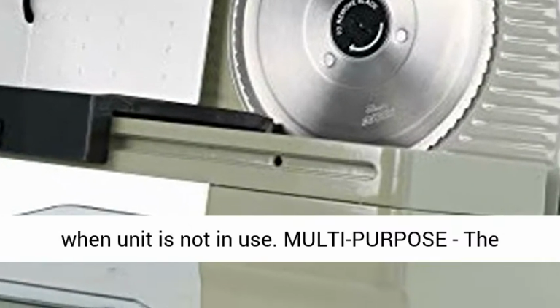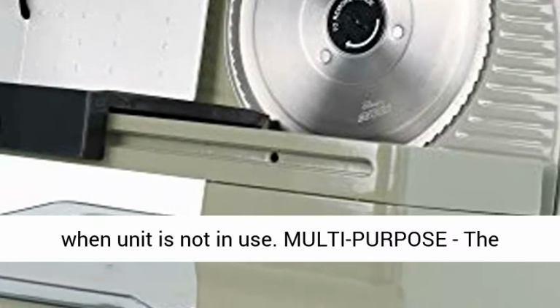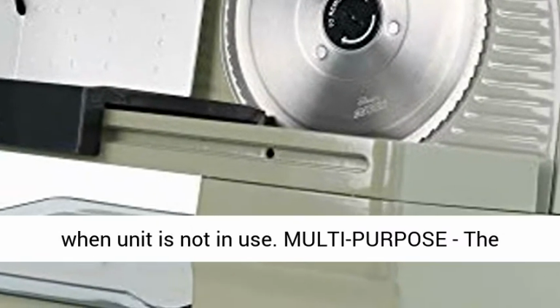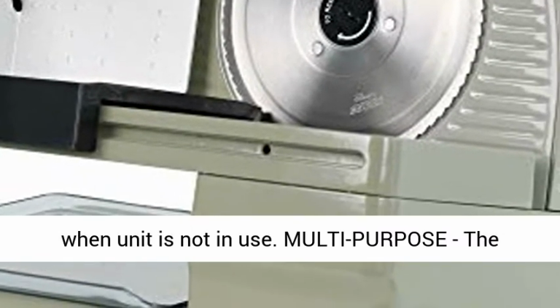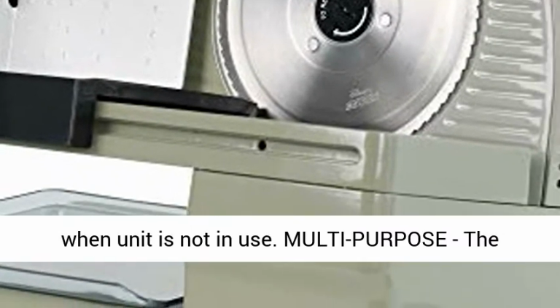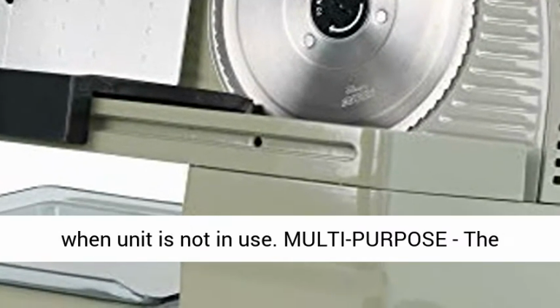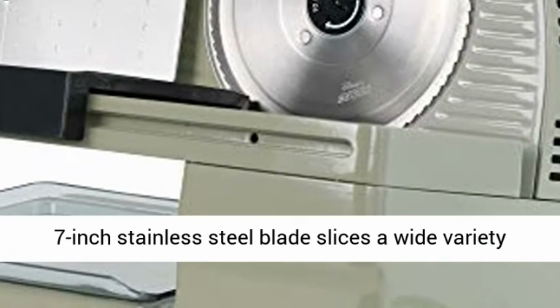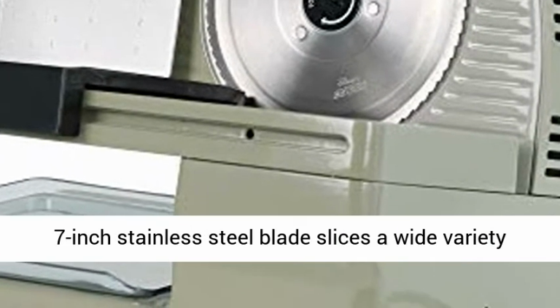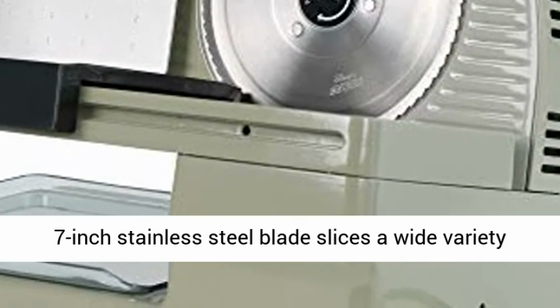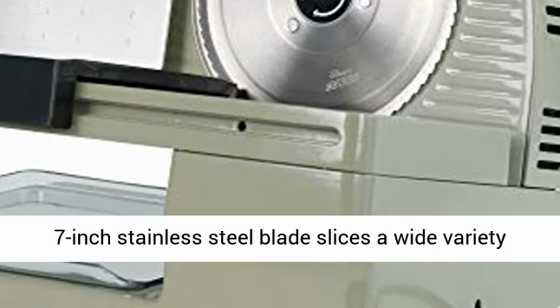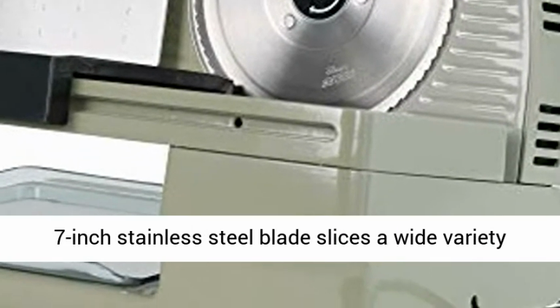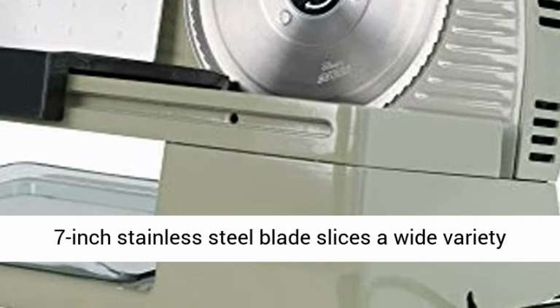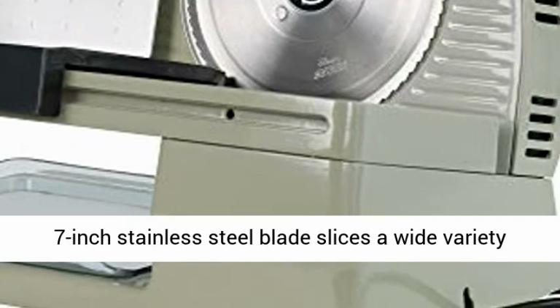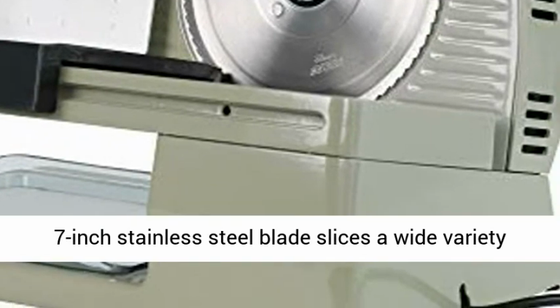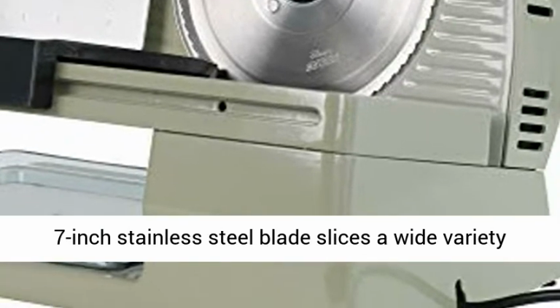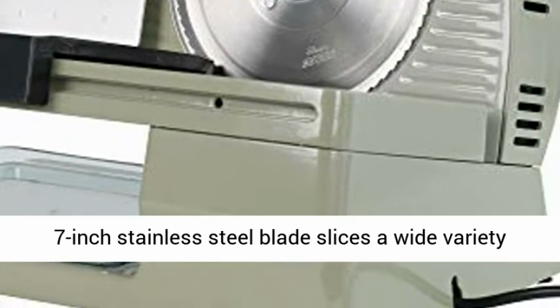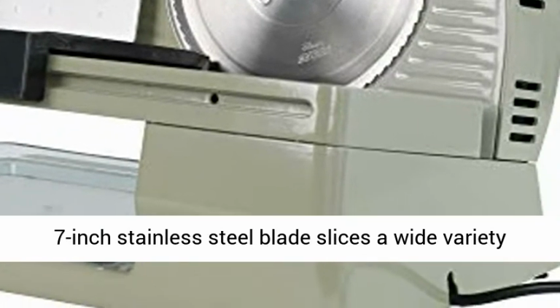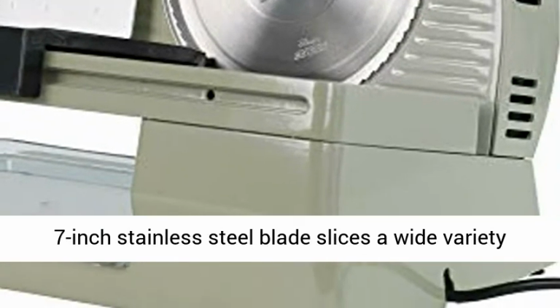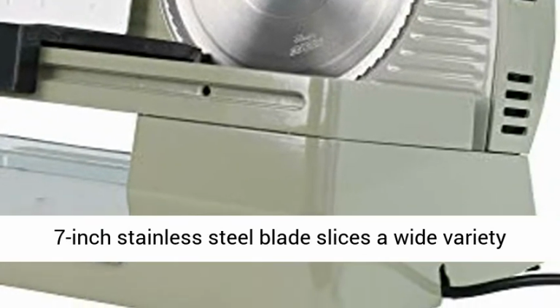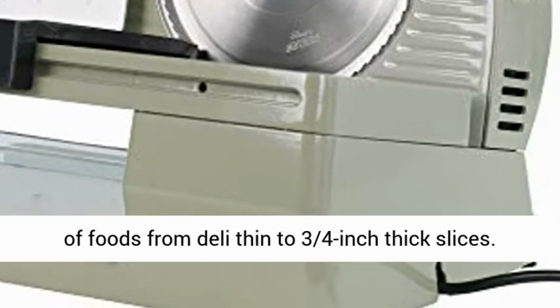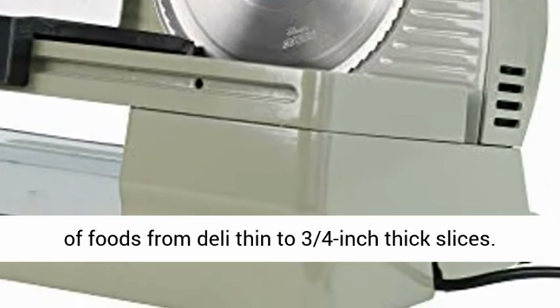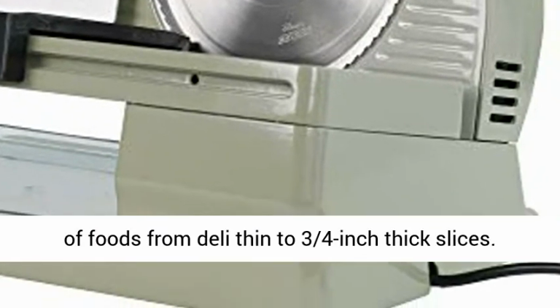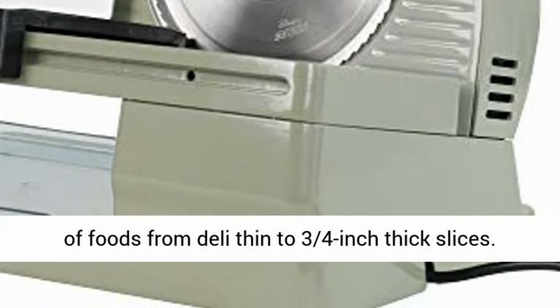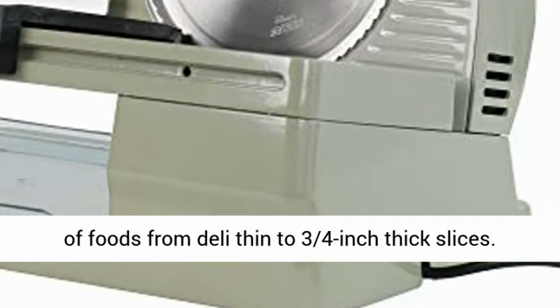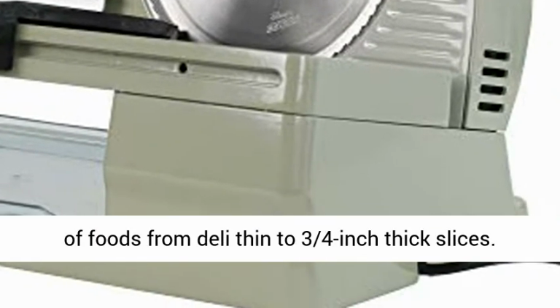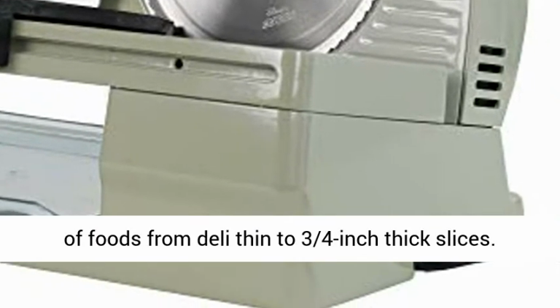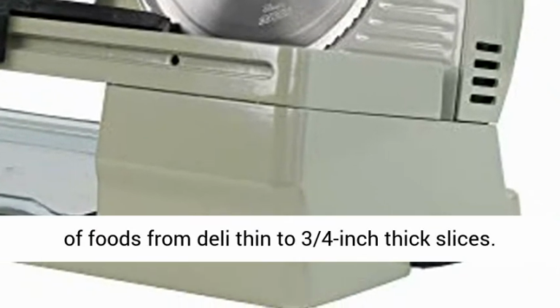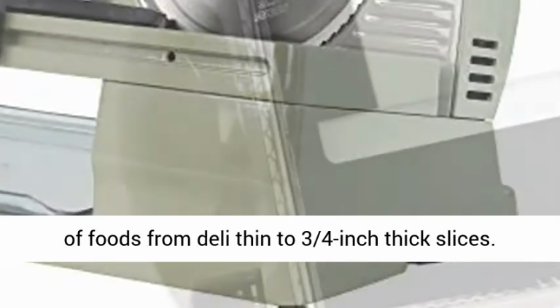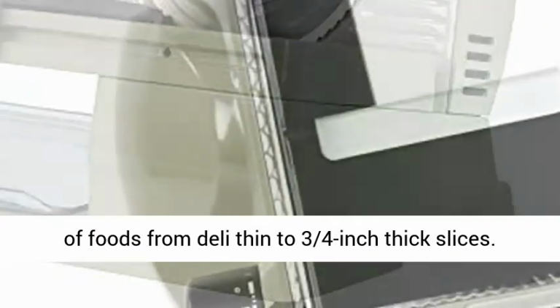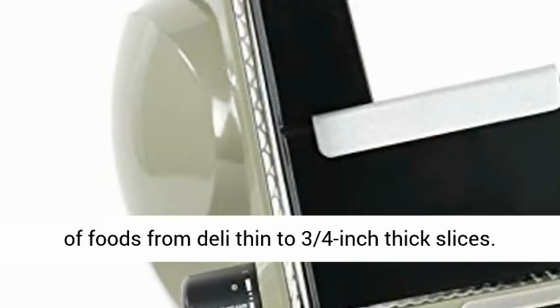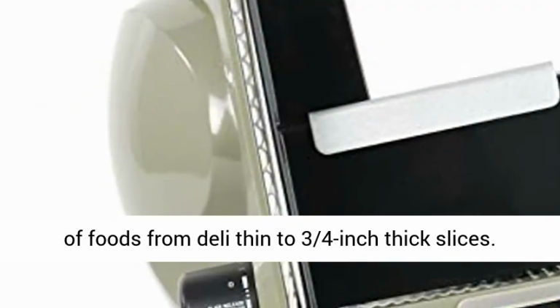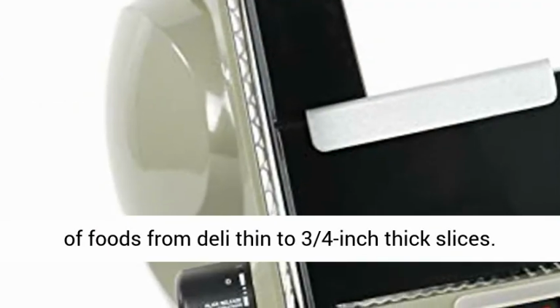Multi-purpose: the 7-inch stainless steel blade slices a wide variety of foods from deli thin to 3/4-inch thick slices.